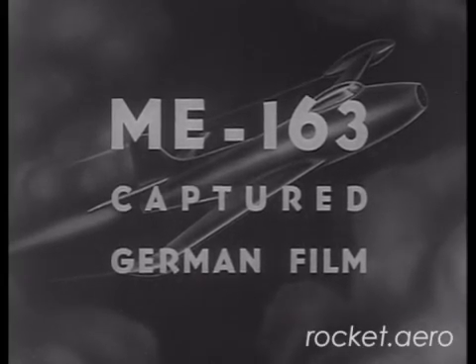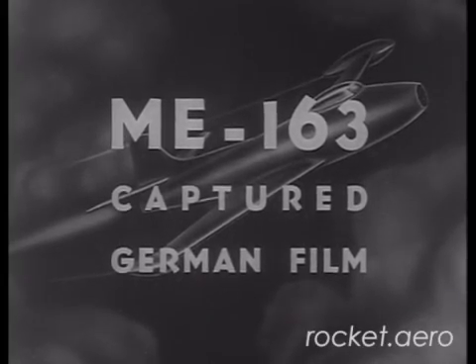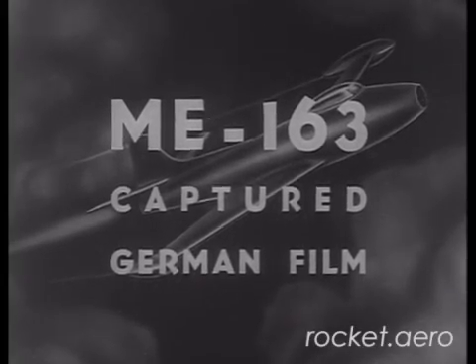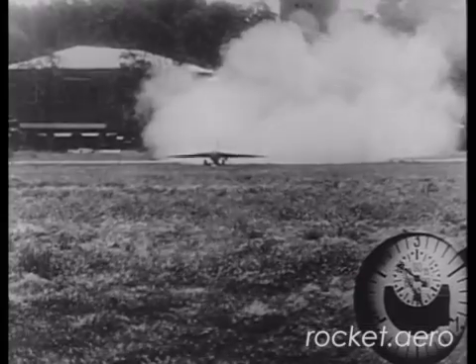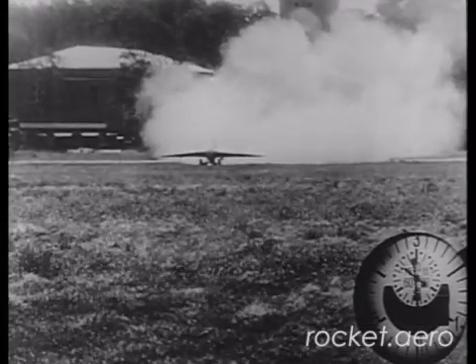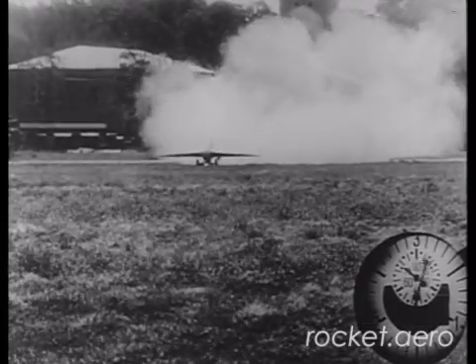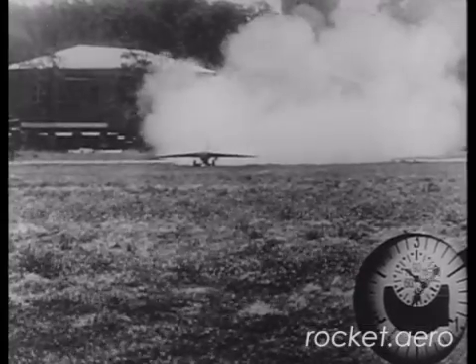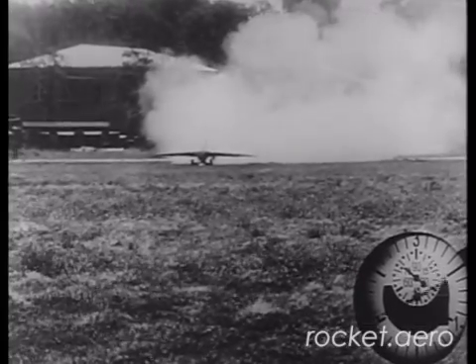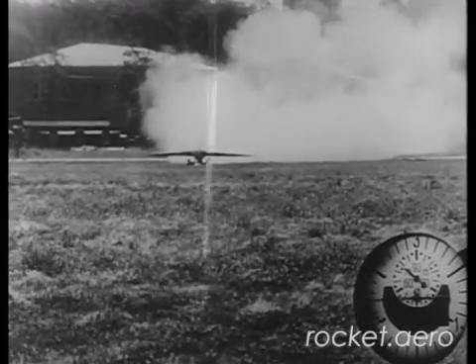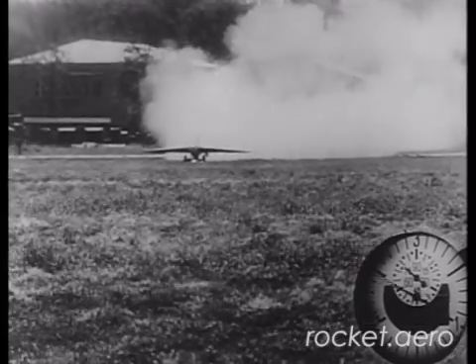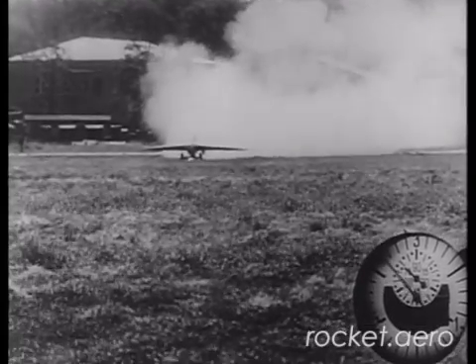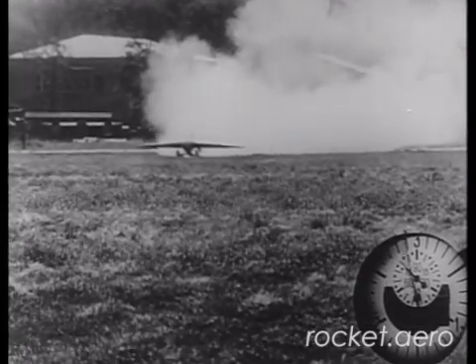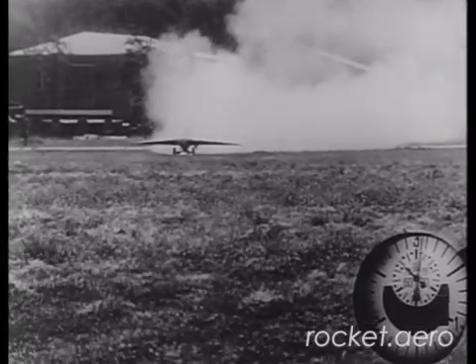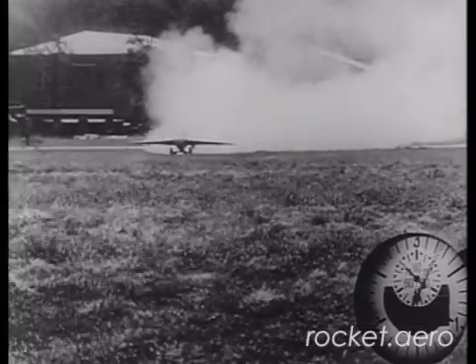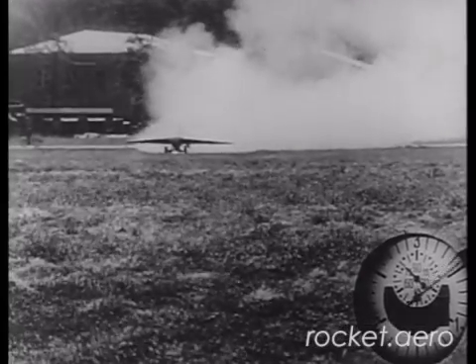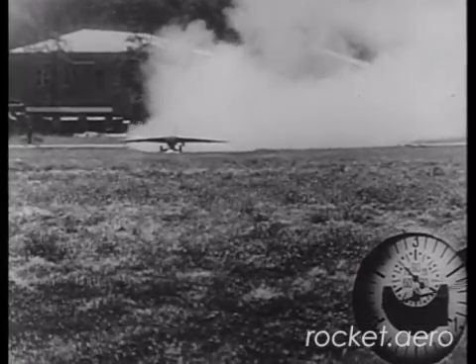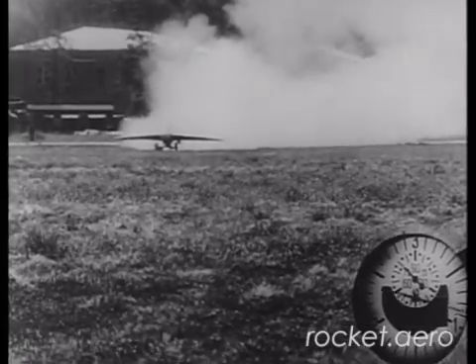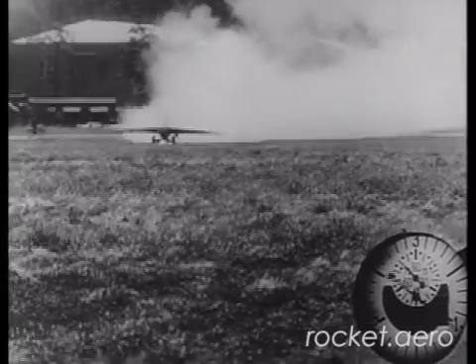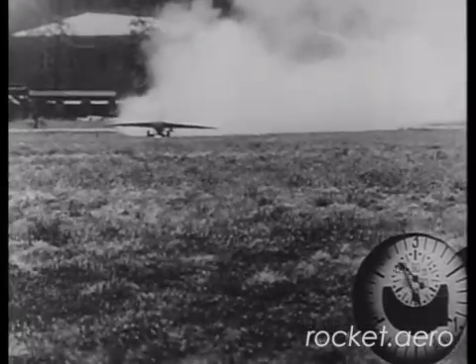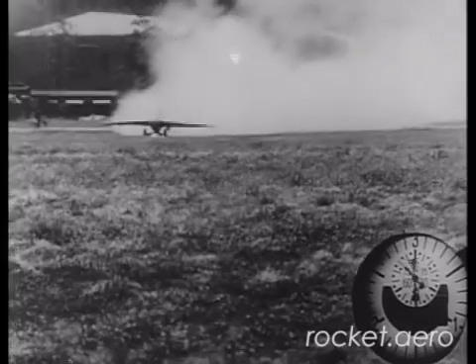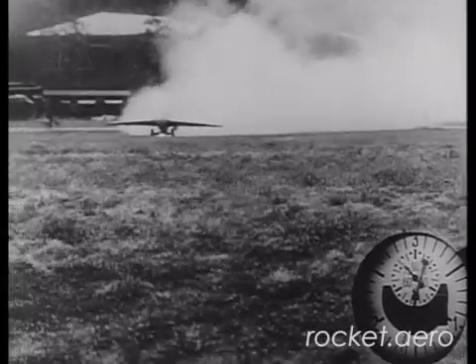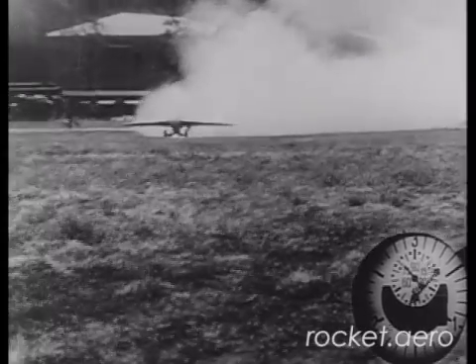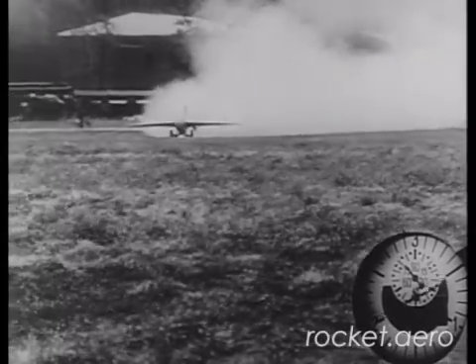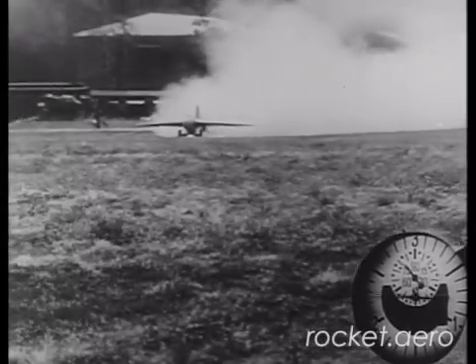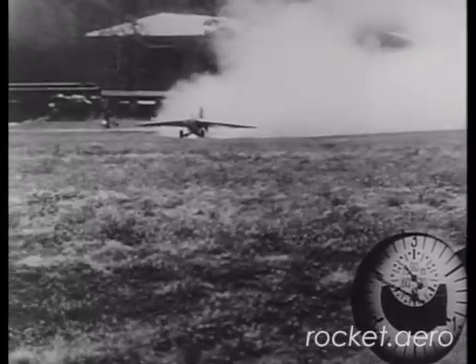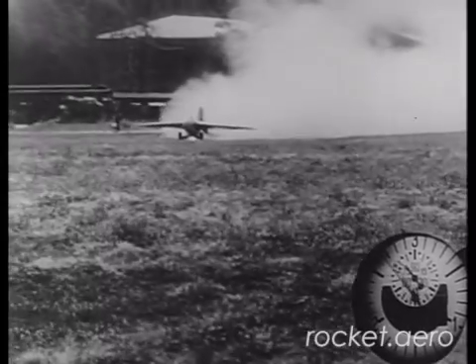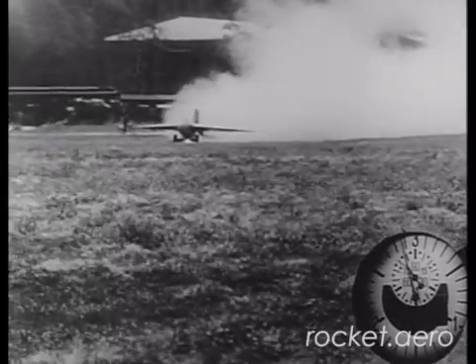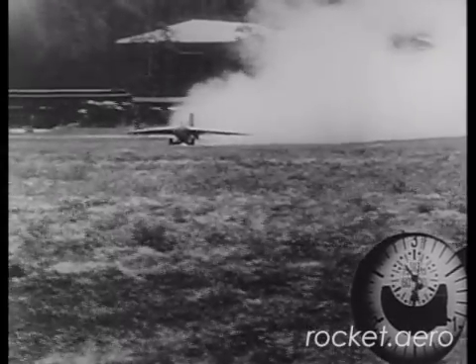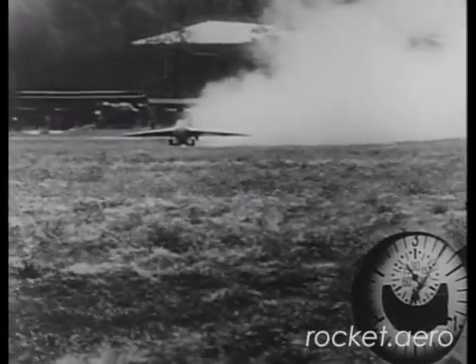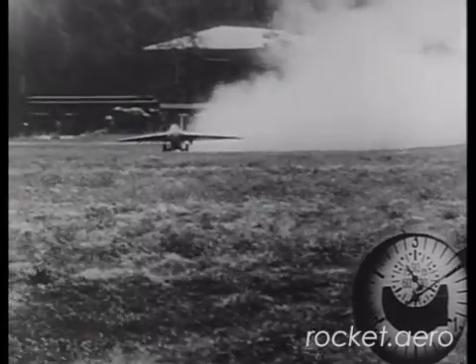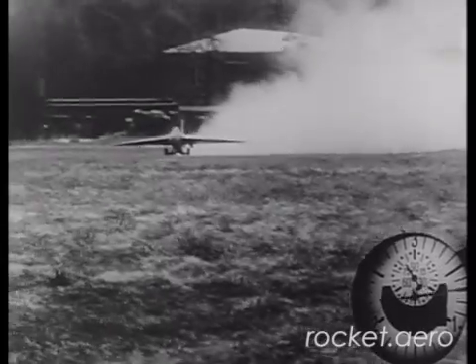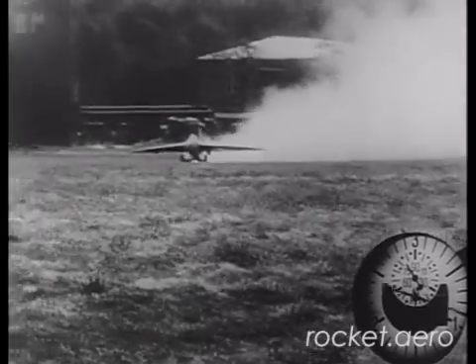During the closing days of the war, our pilots over Germany were surprised by an occasional, extremely fast, rocket fighter.